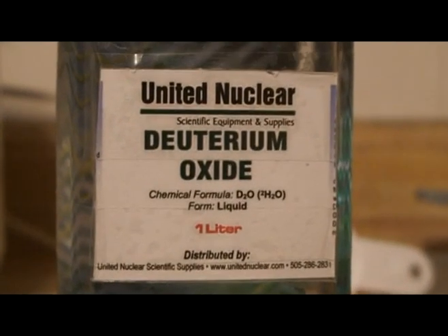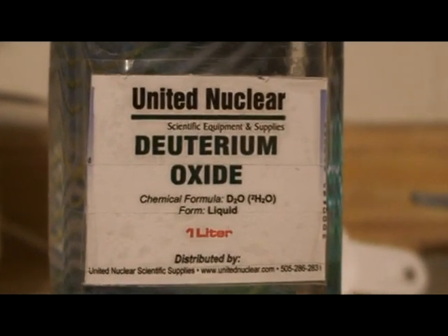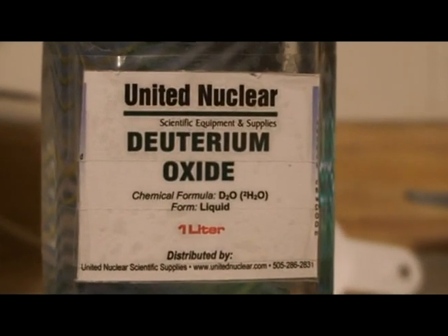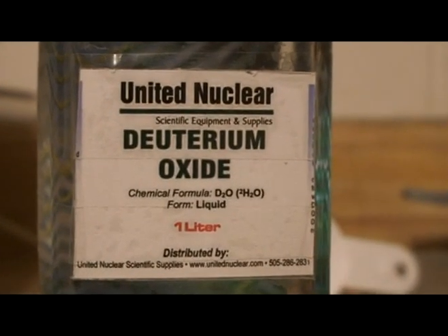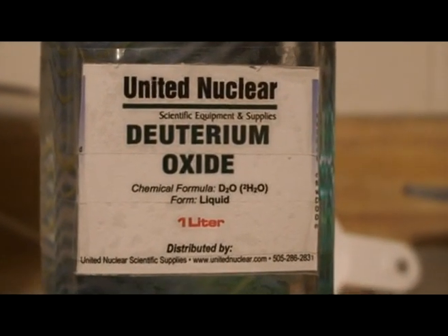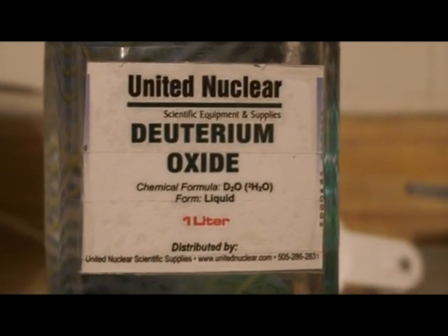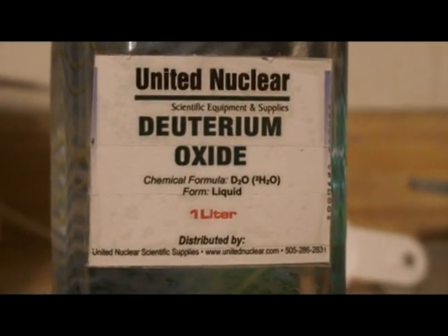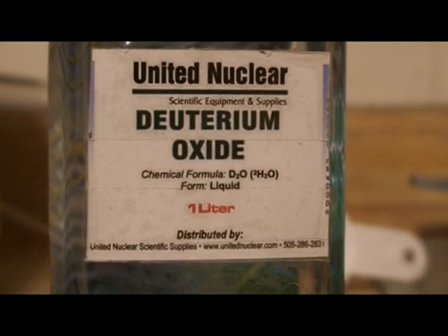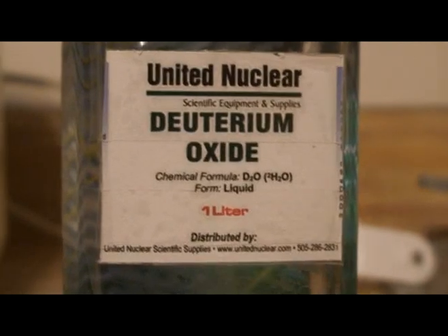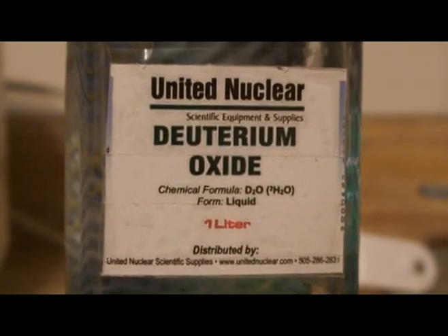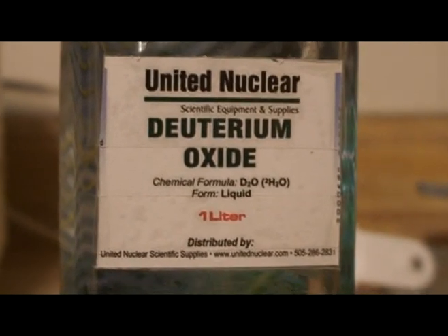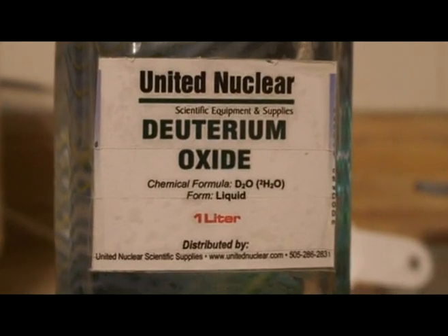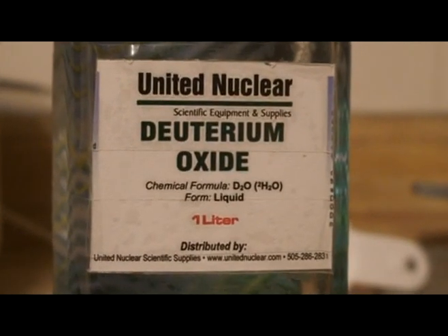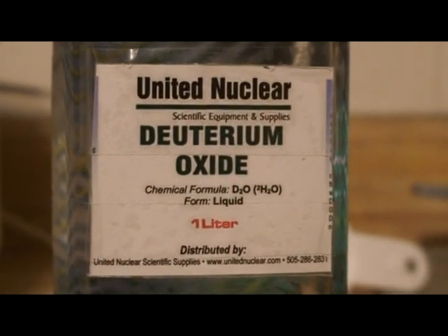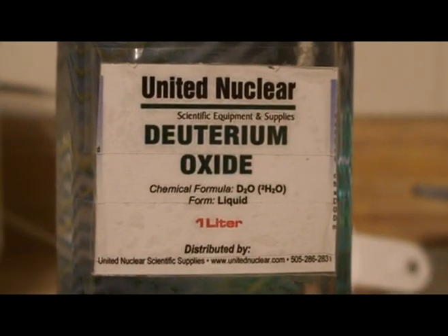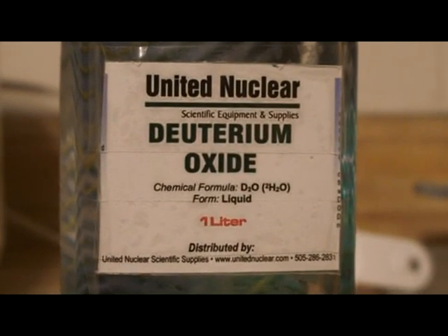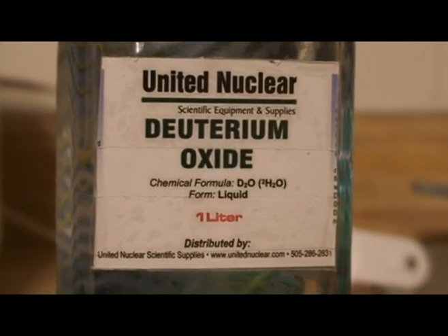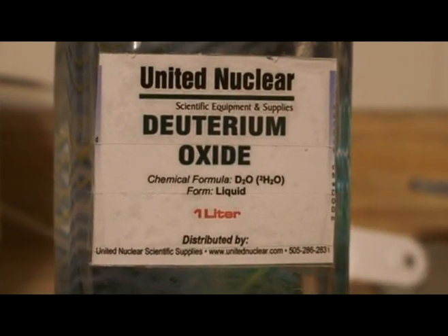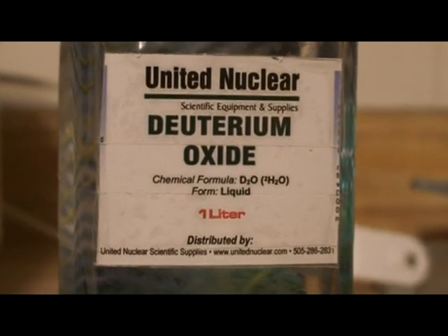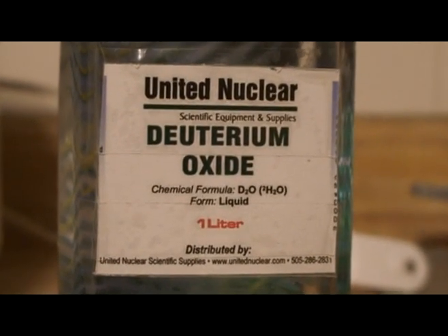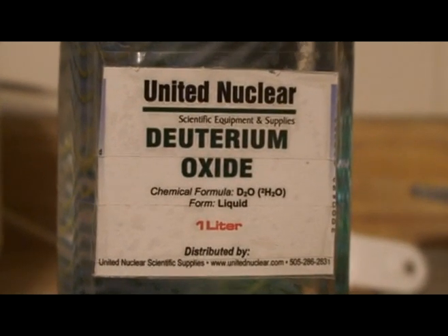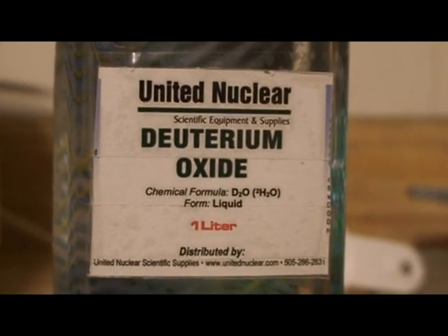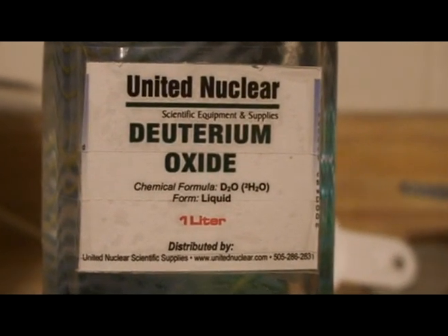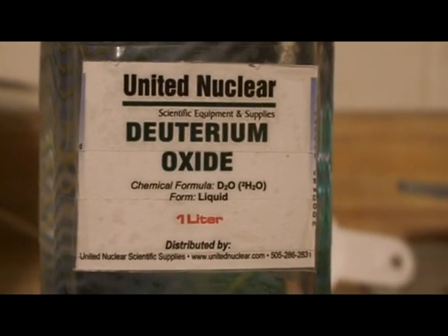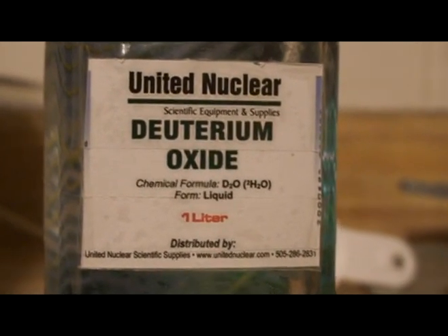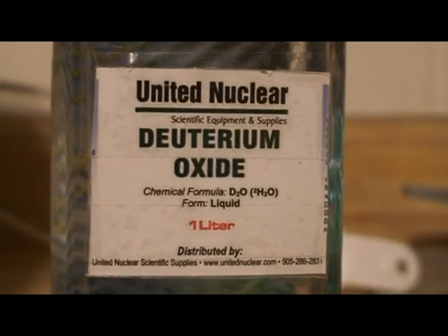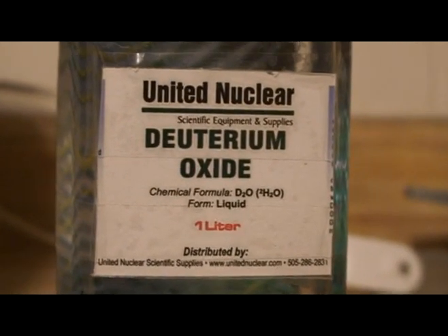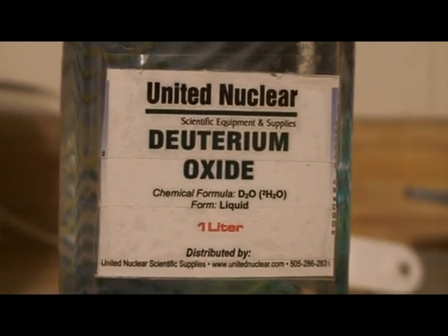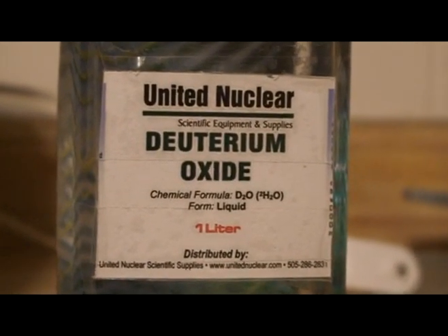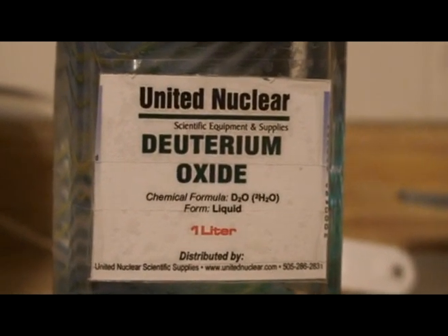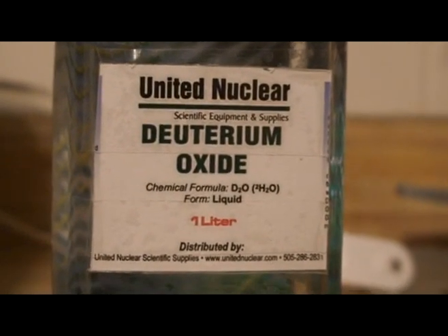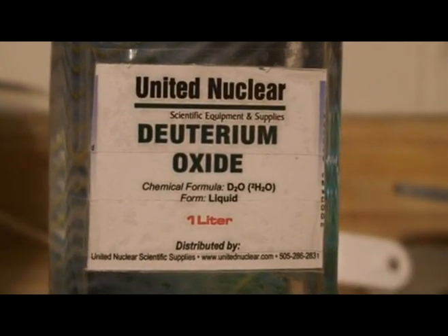United Nuclear. Deuterium Oxide. D2O. Also known as heavy water.